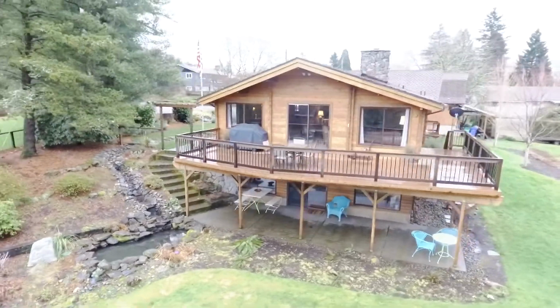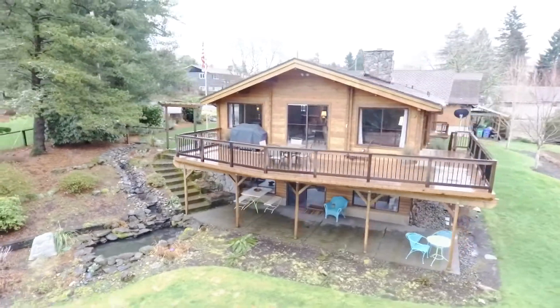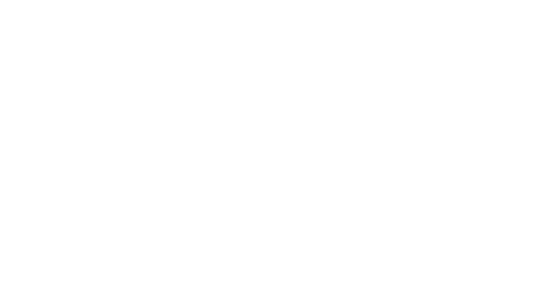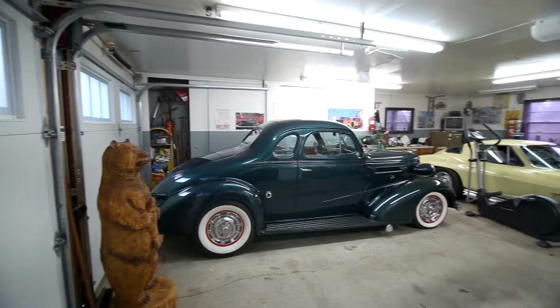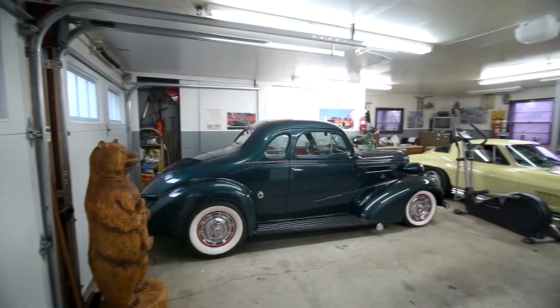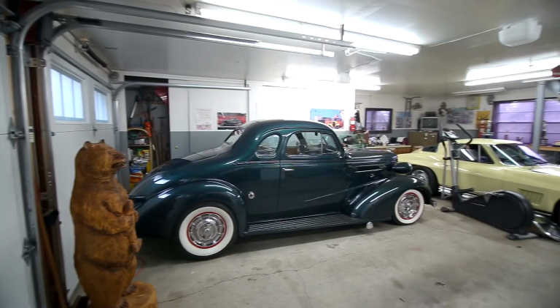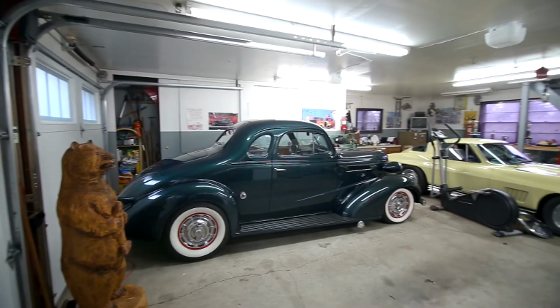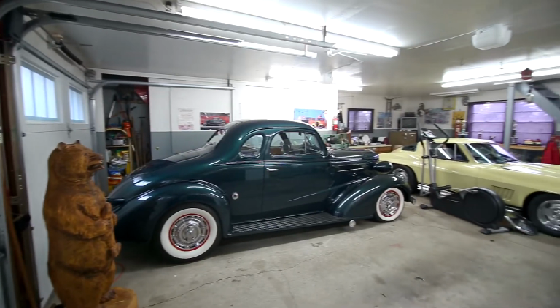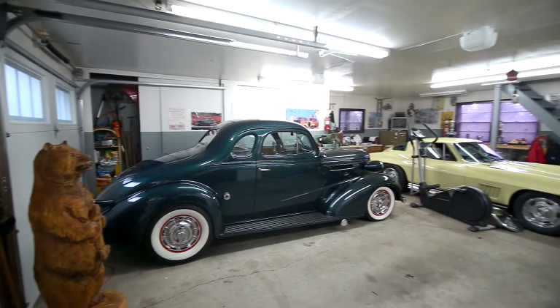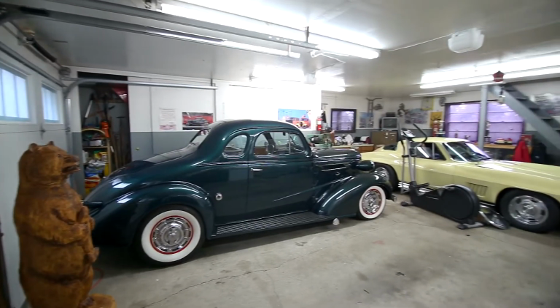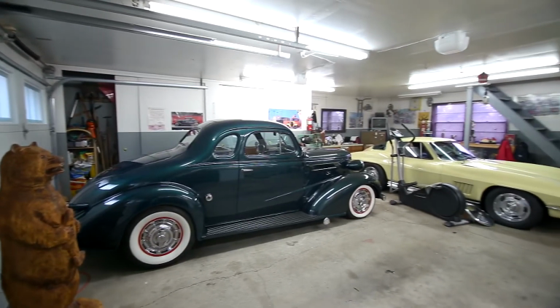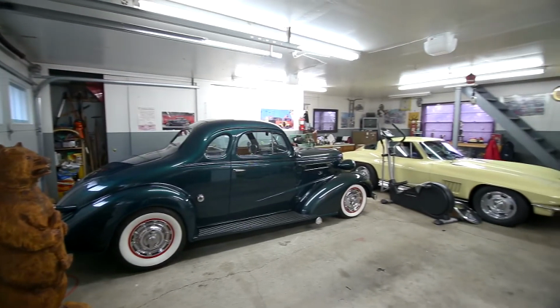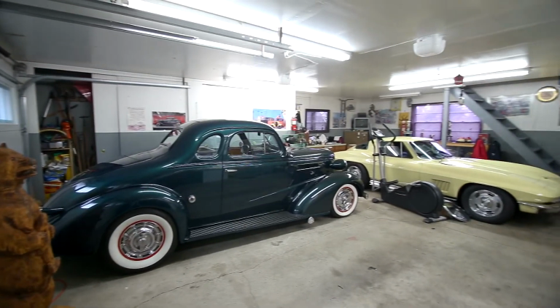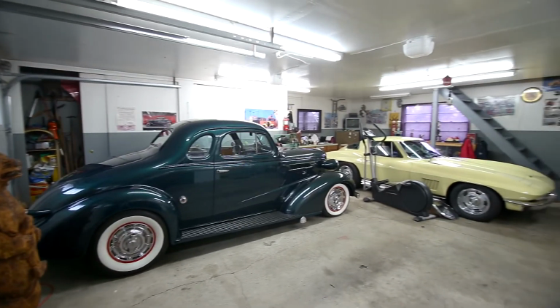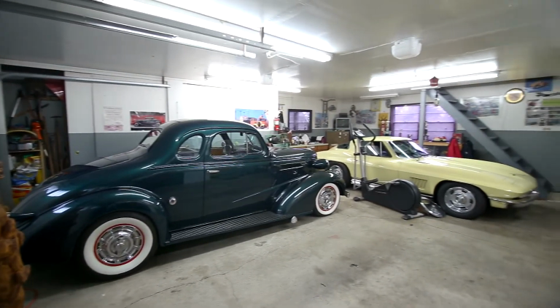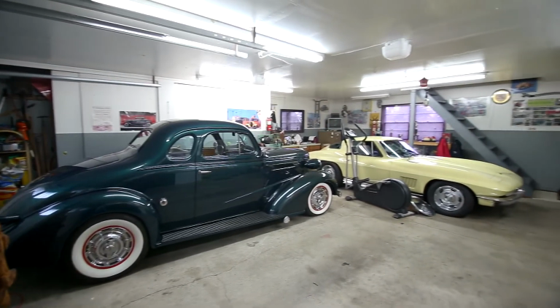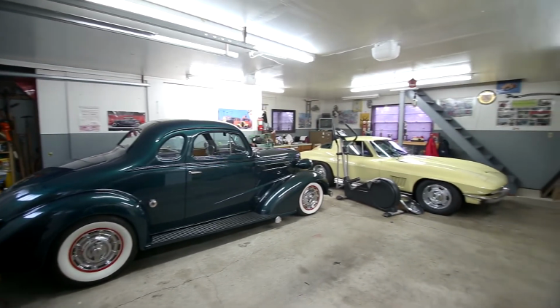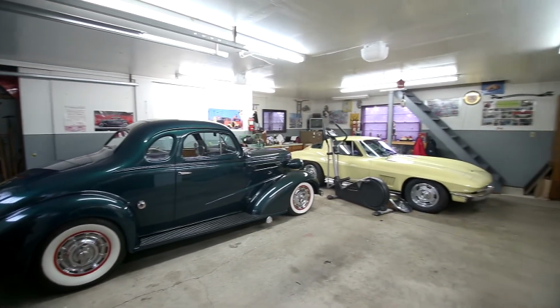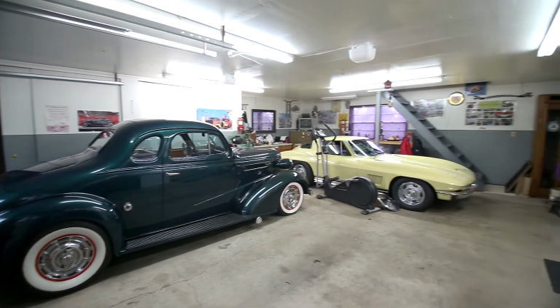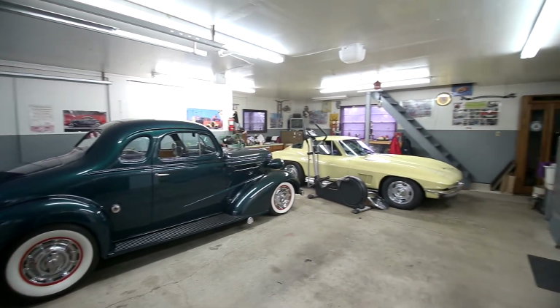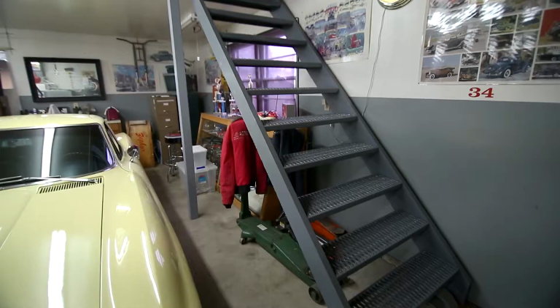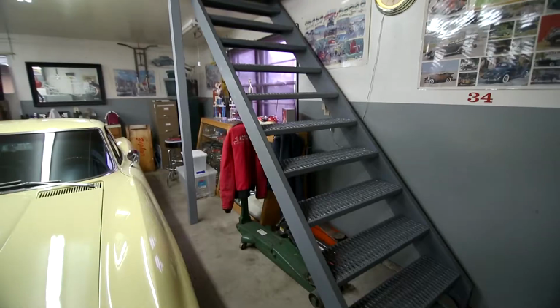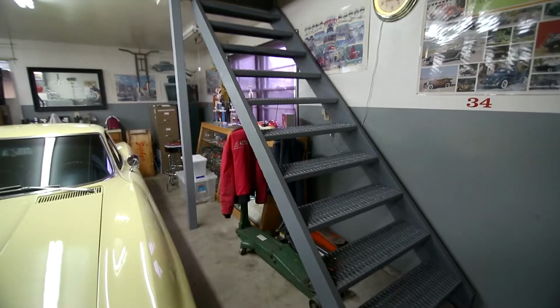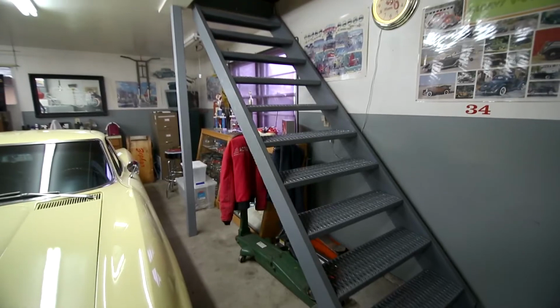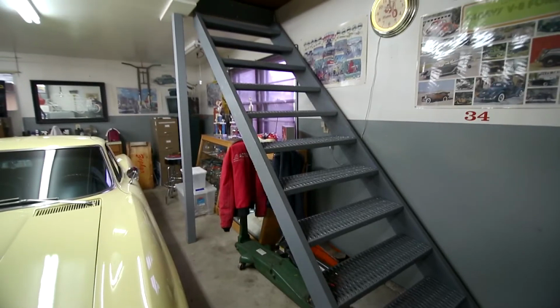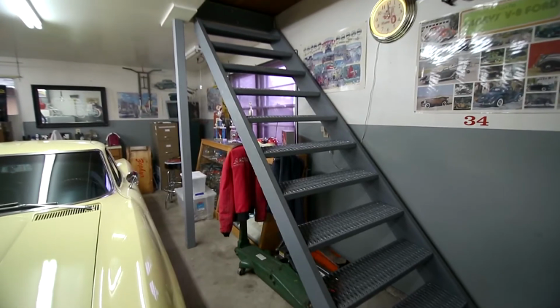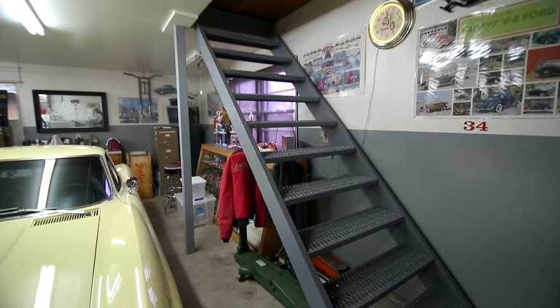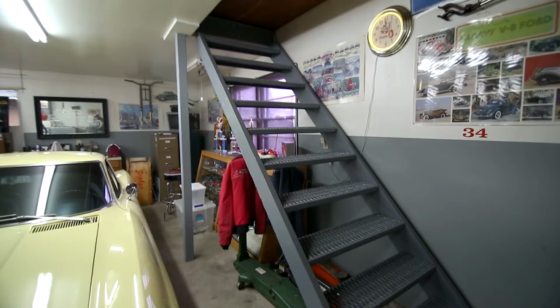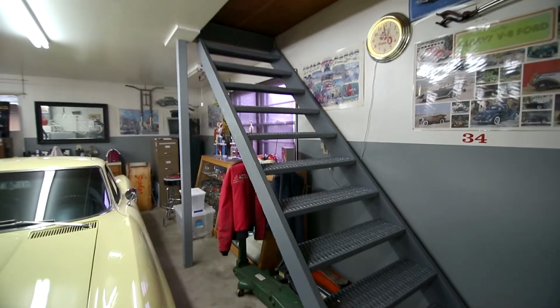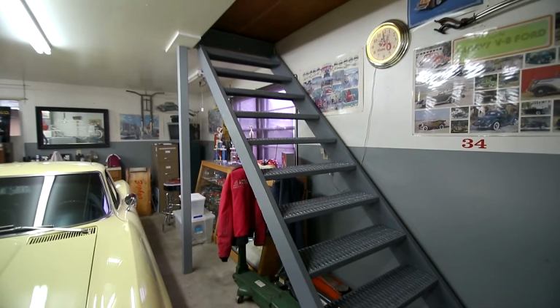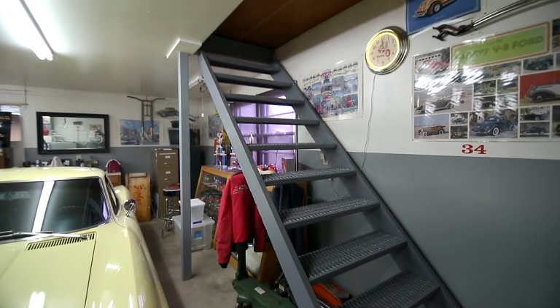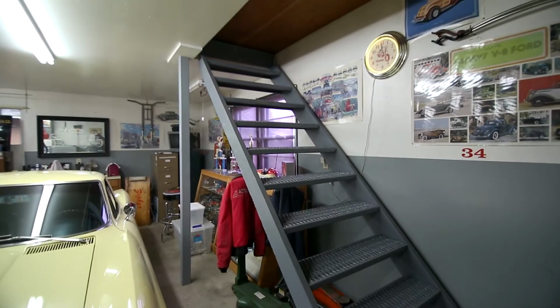The oversized attached garage is heated, with stairs leading to a huge storage space.